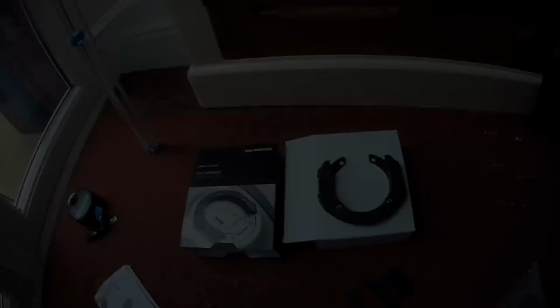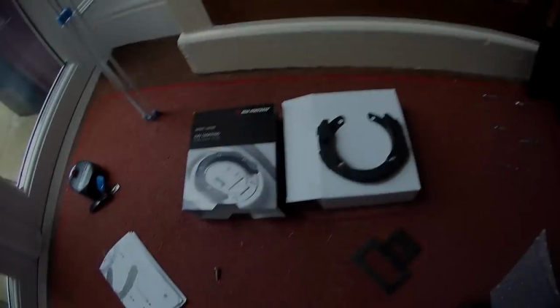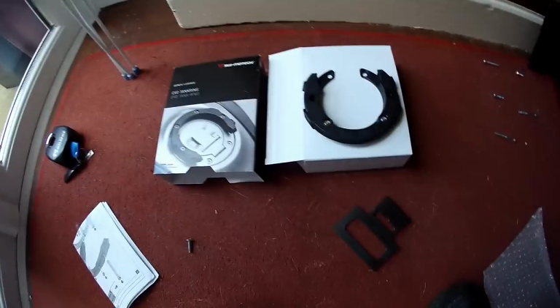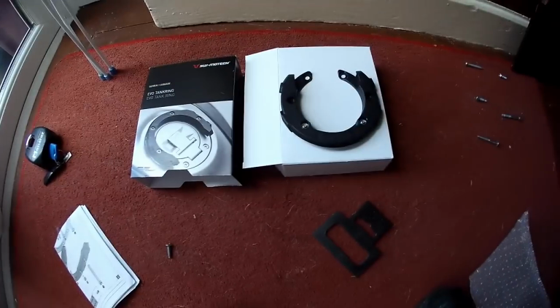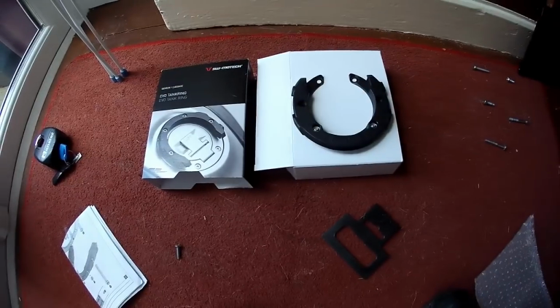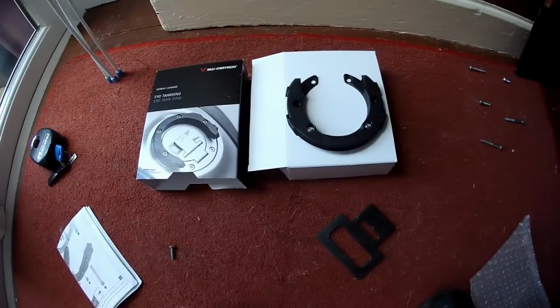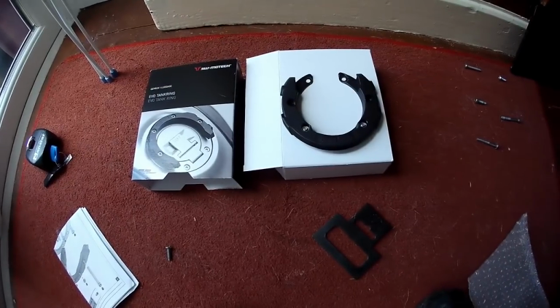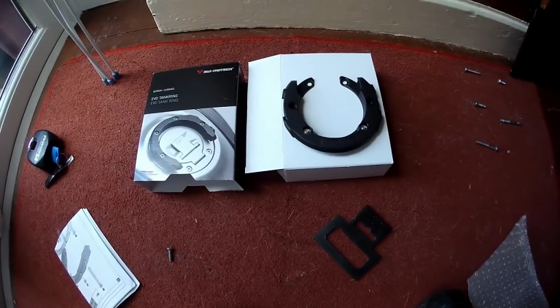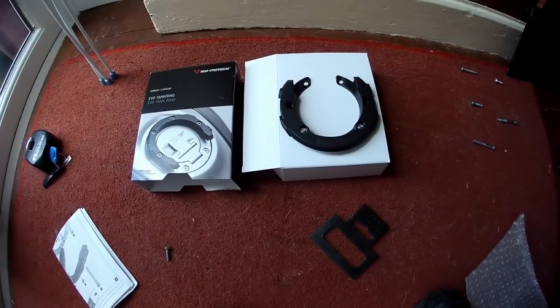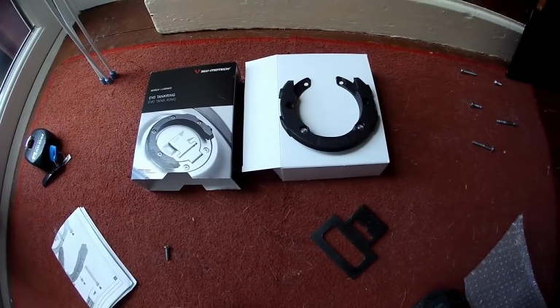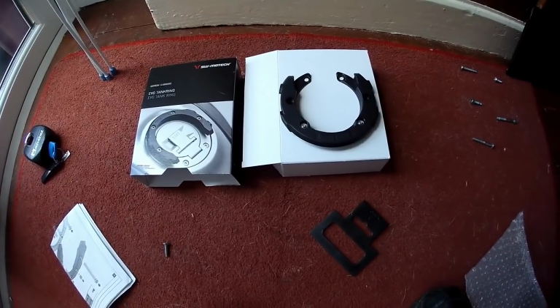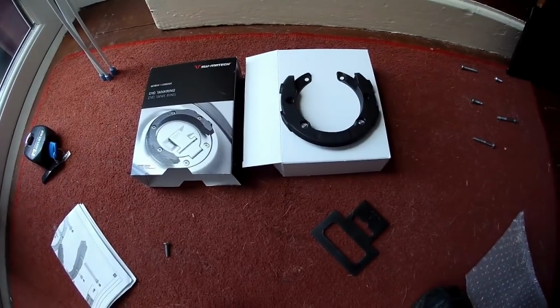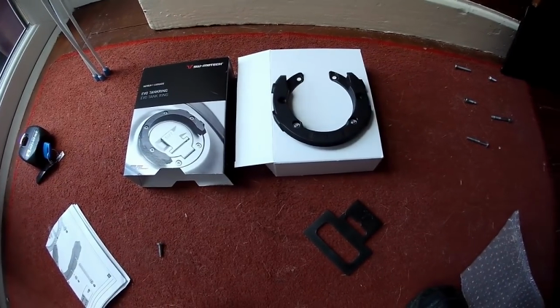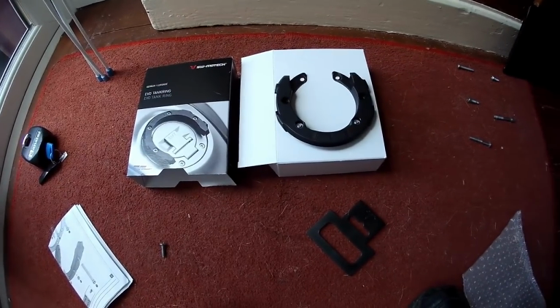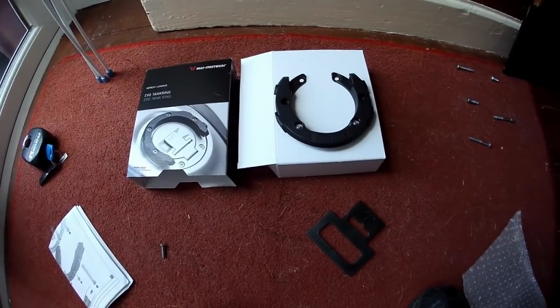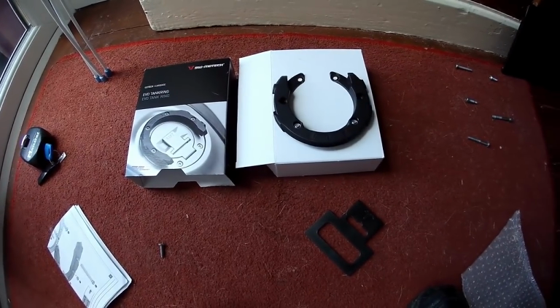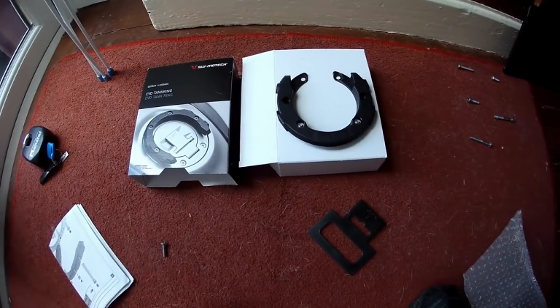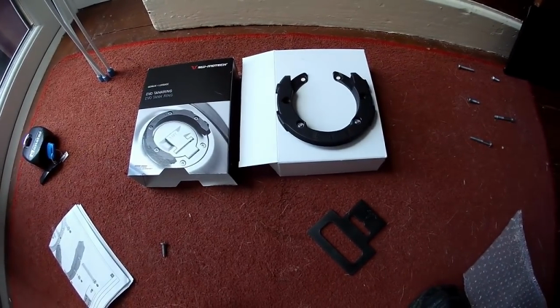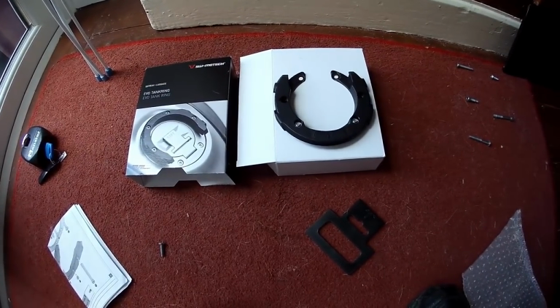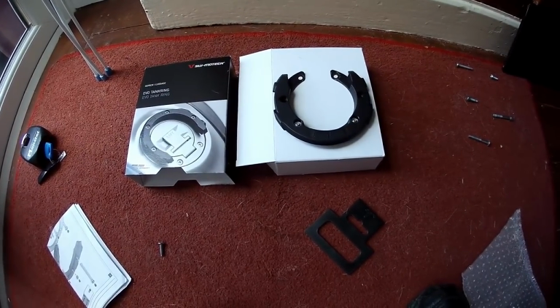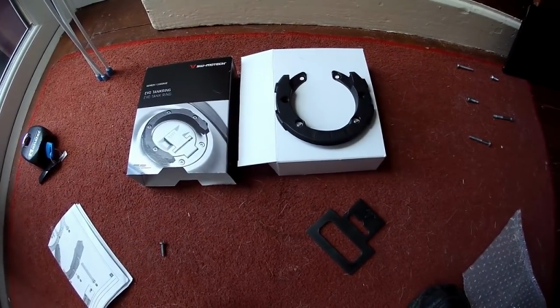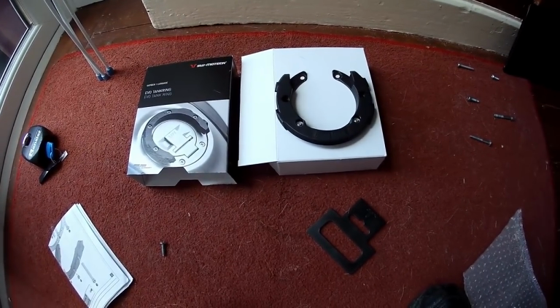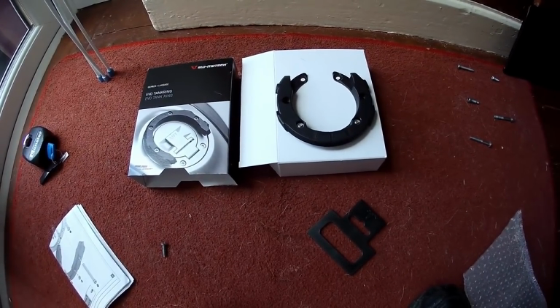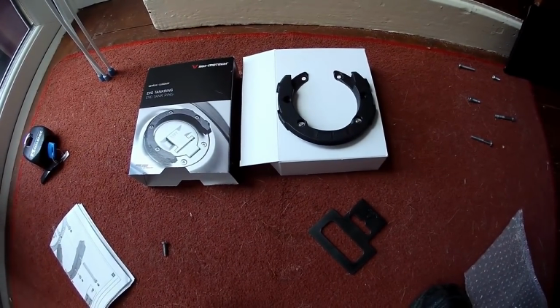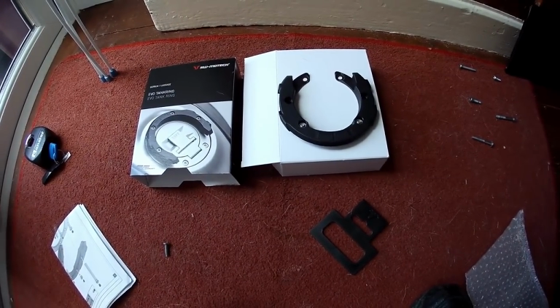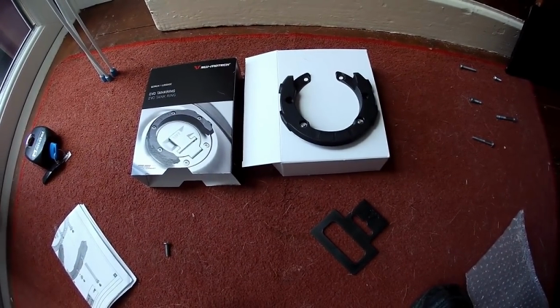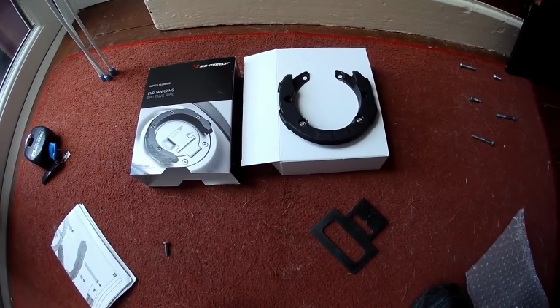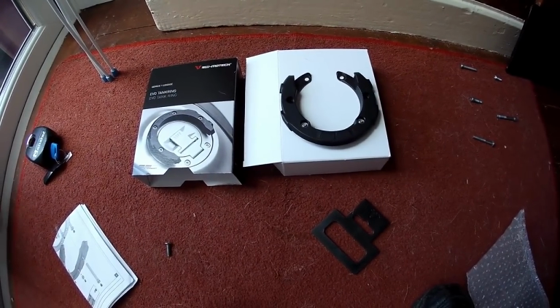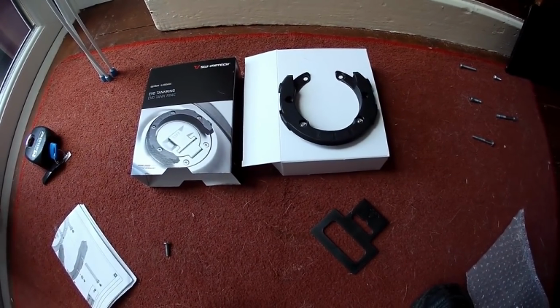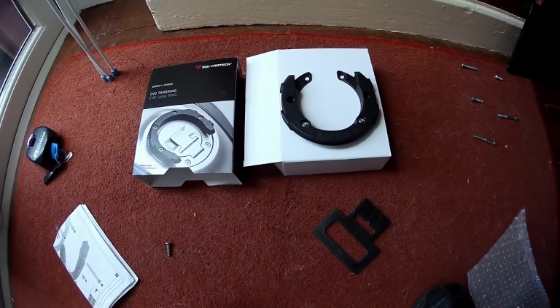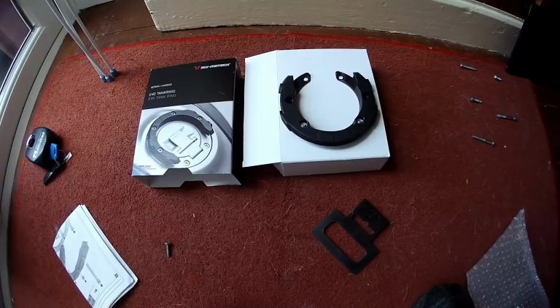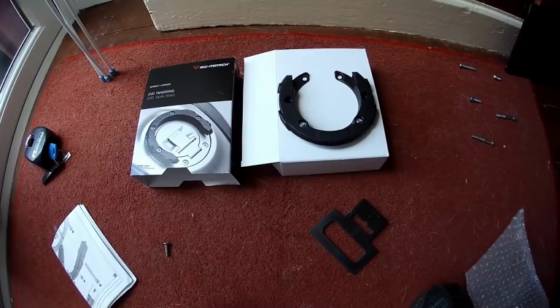Okay, Codger Biker here, and today I'm fitting an EVO tank ring.